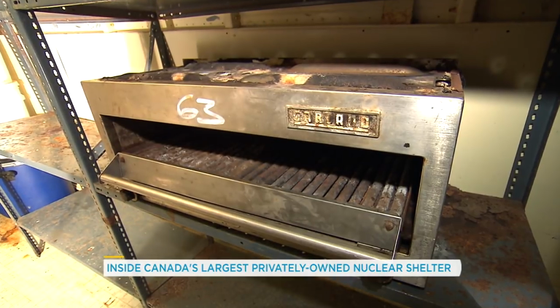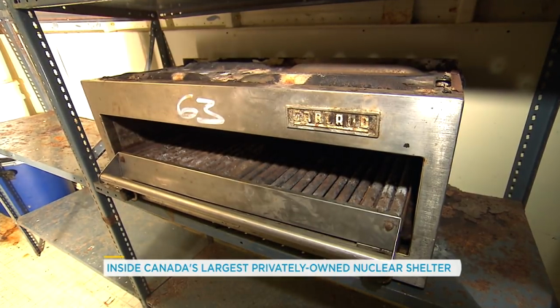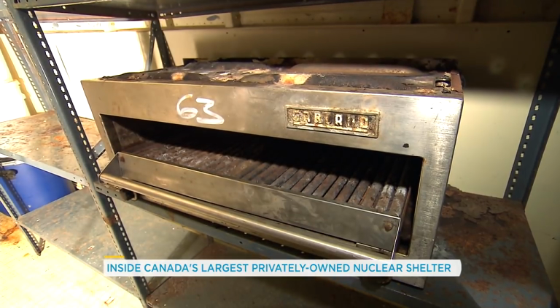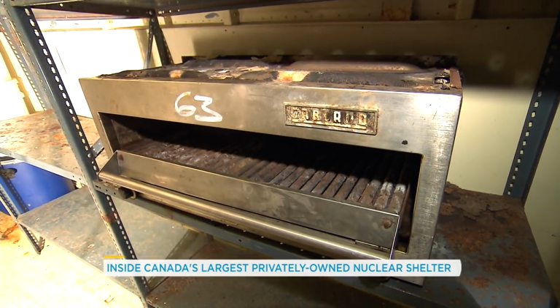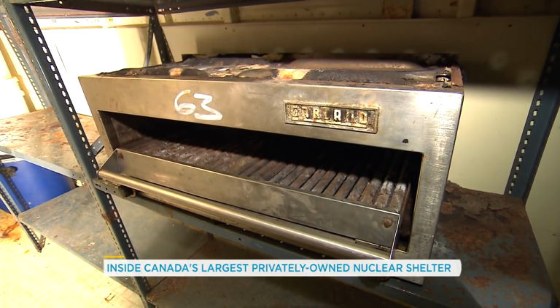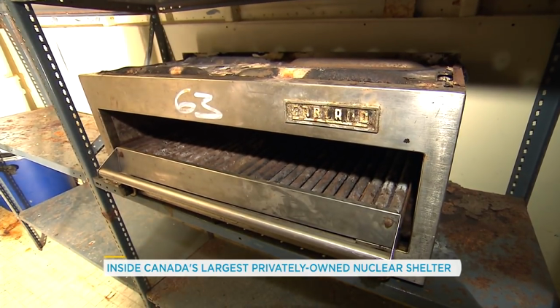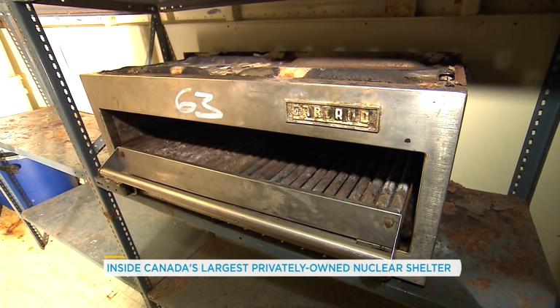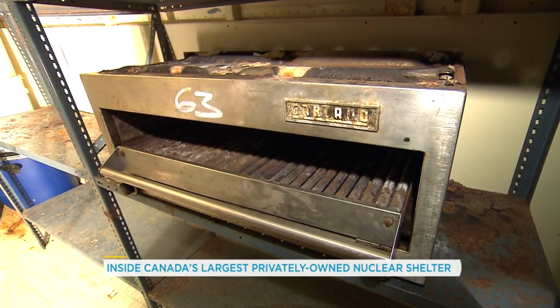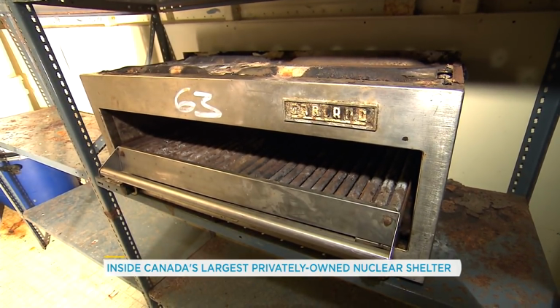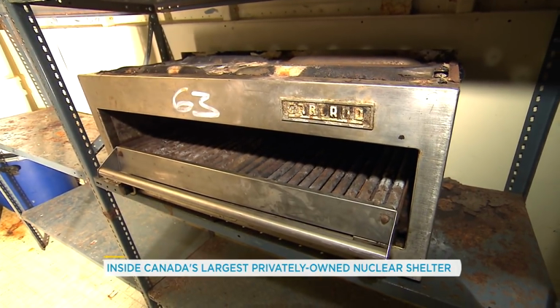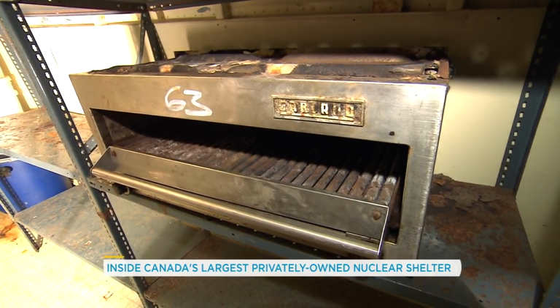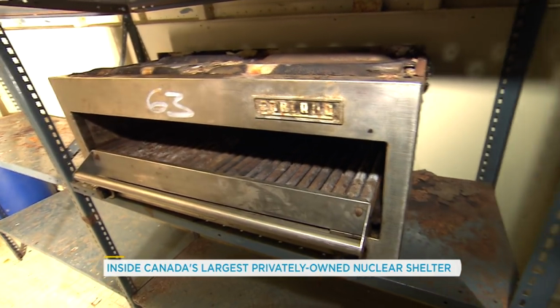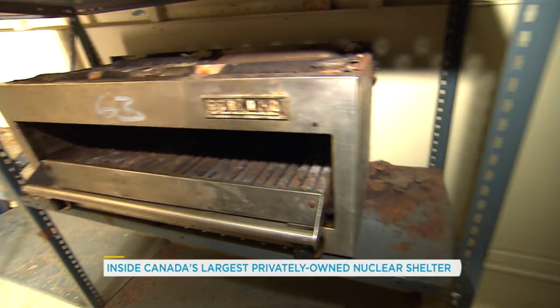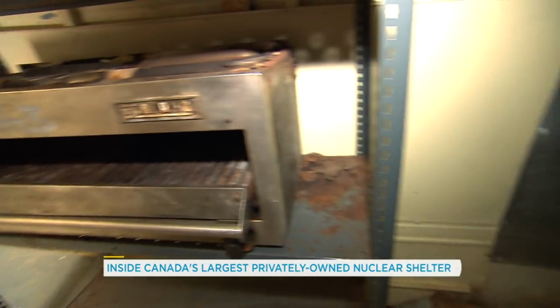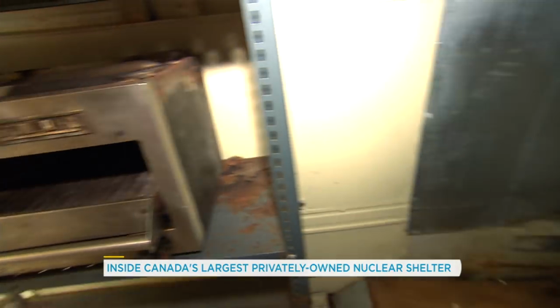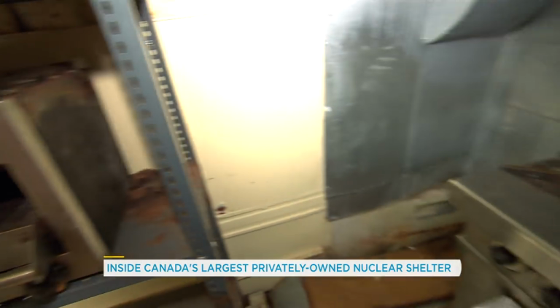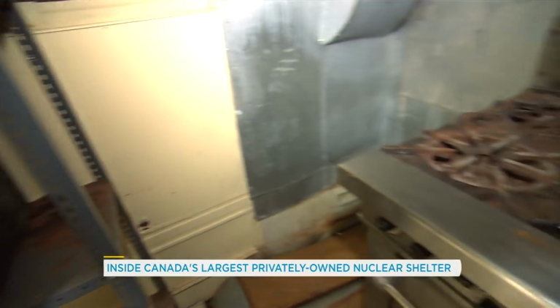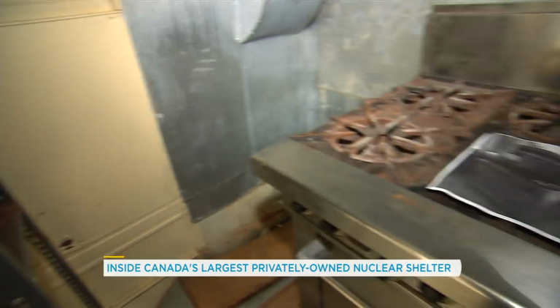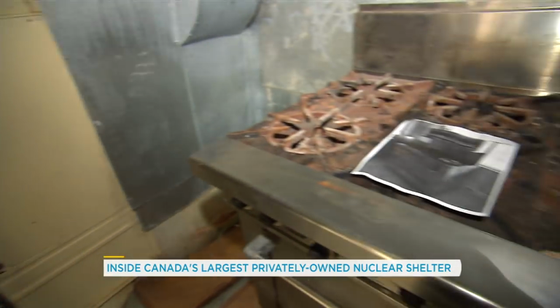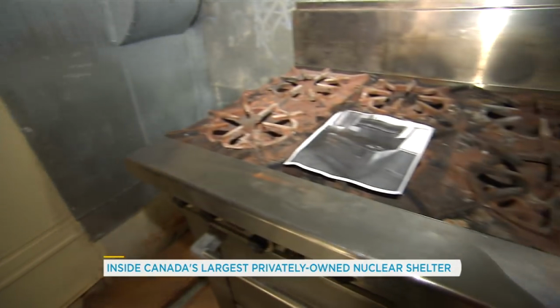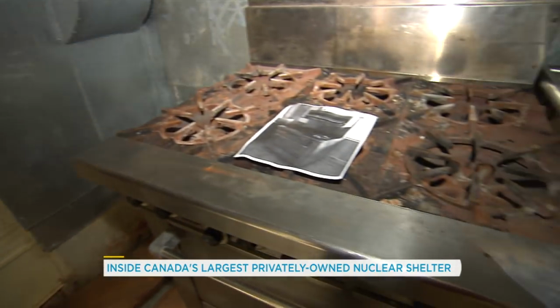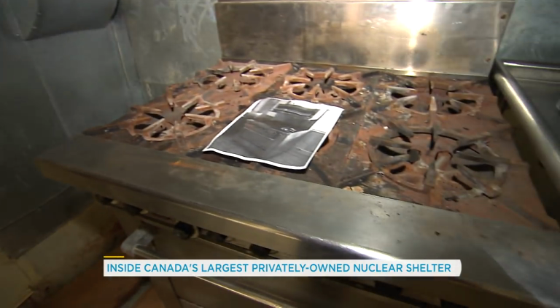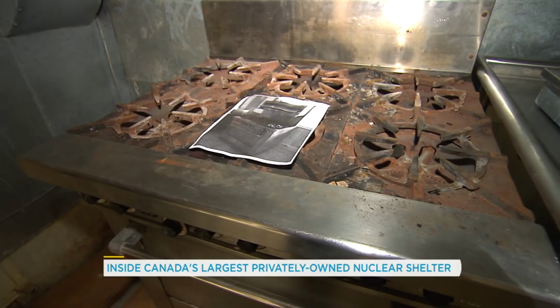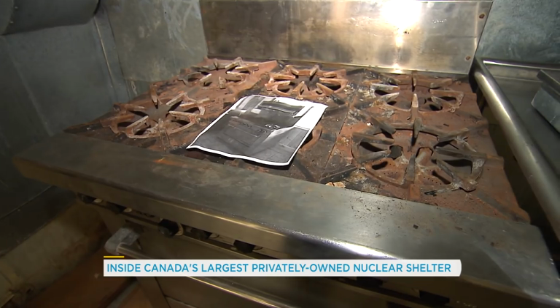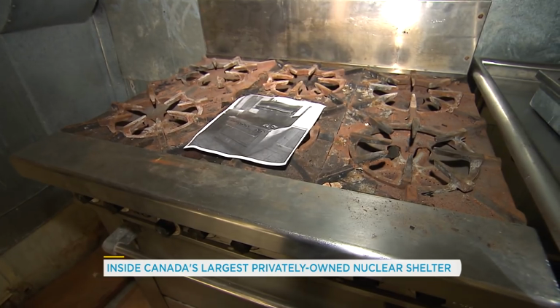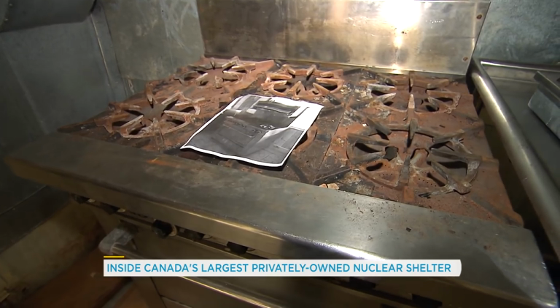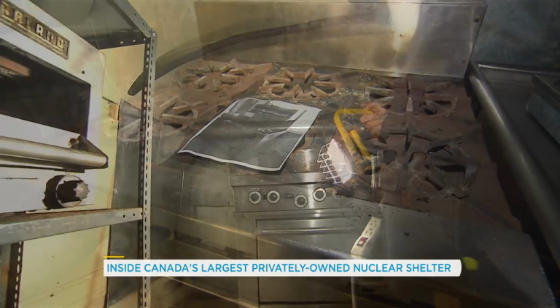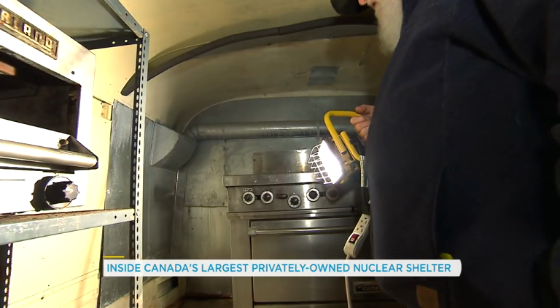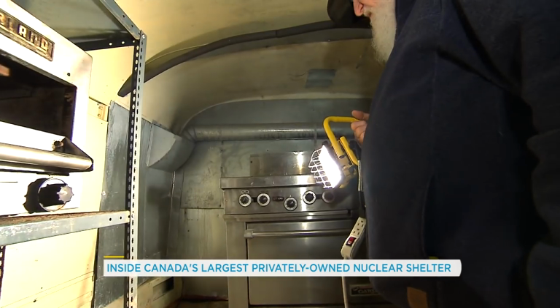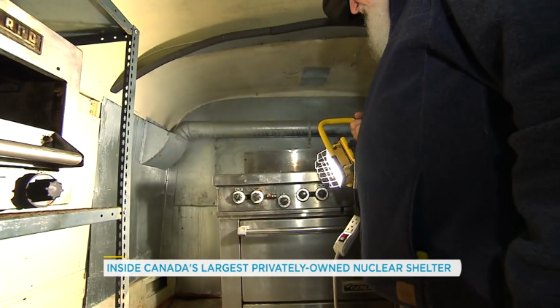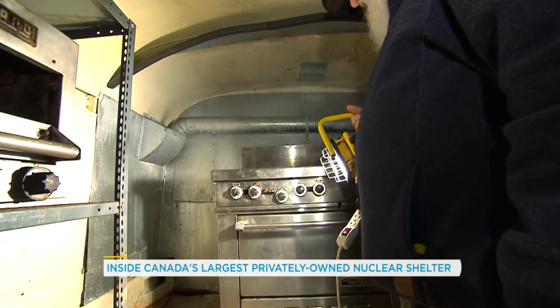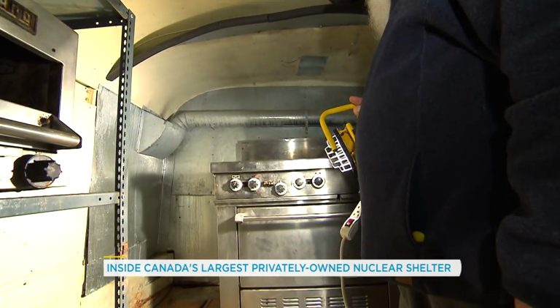They just put this in last week — this is our little pizza oven — and they're just hooking up this propane stove. We had electric before.